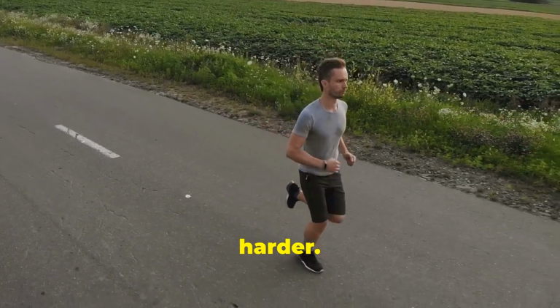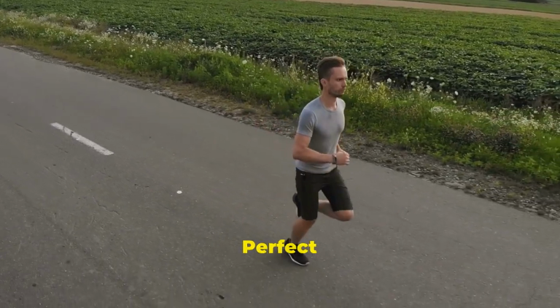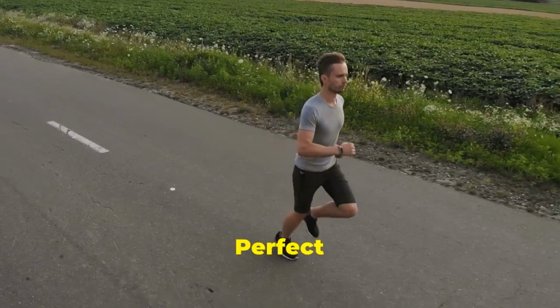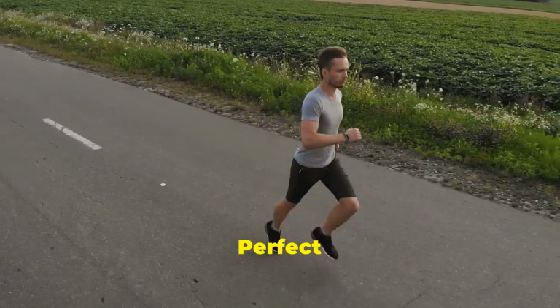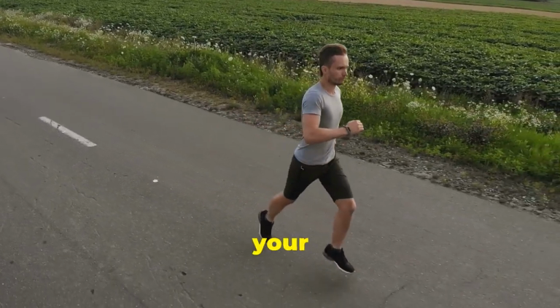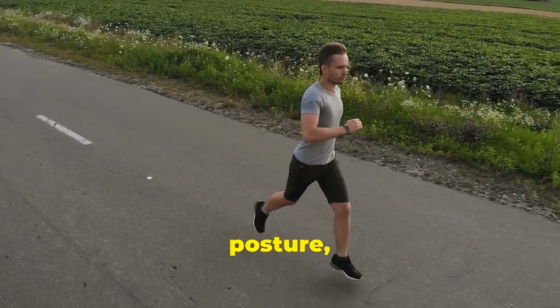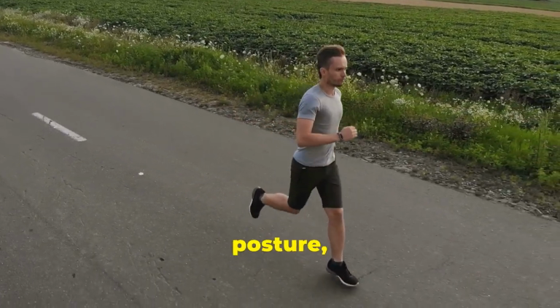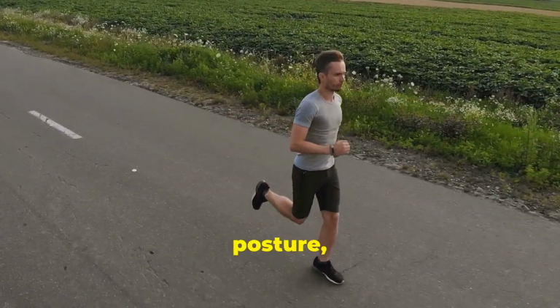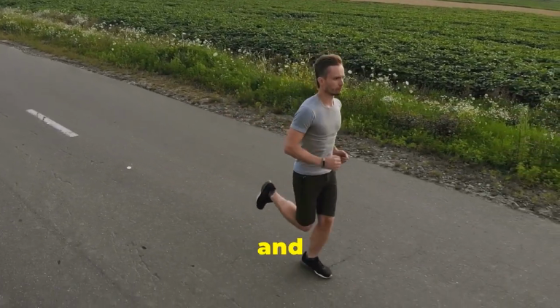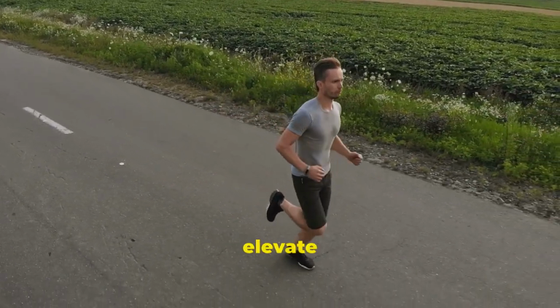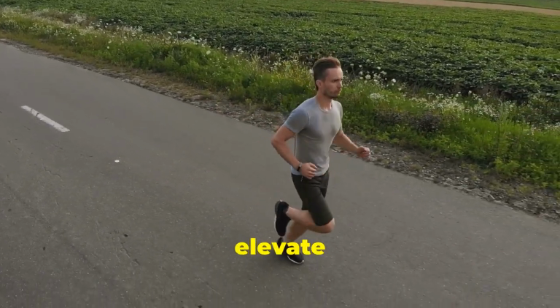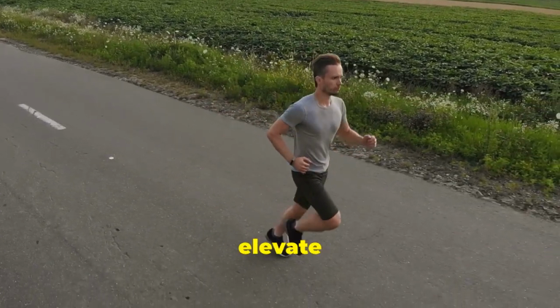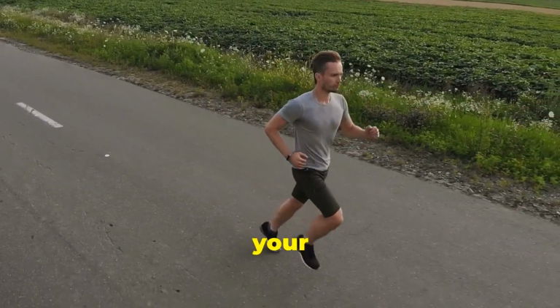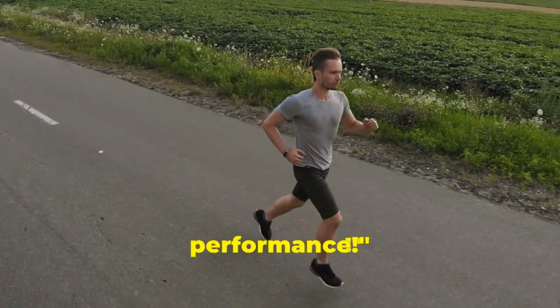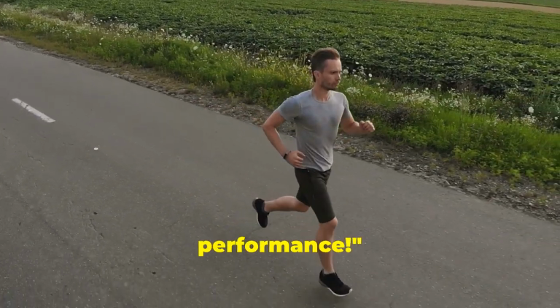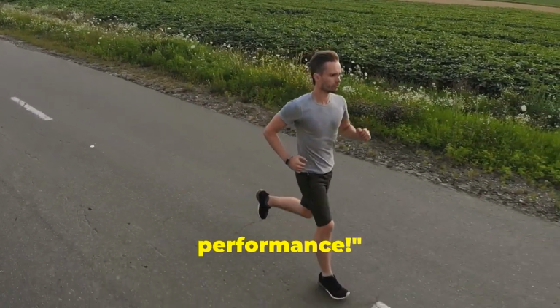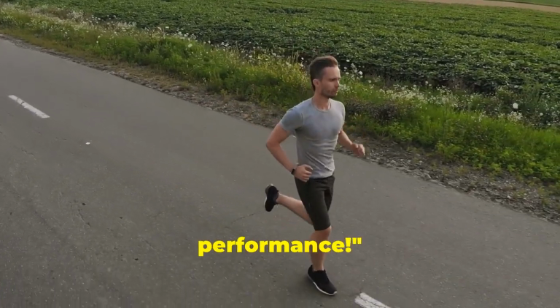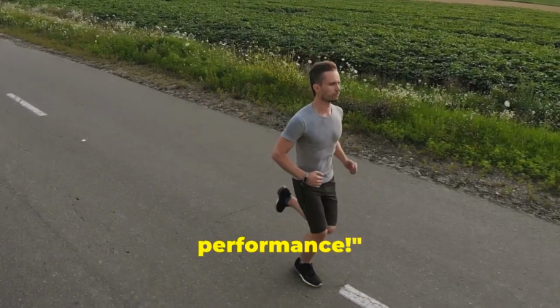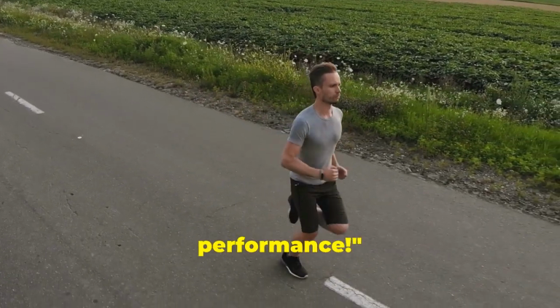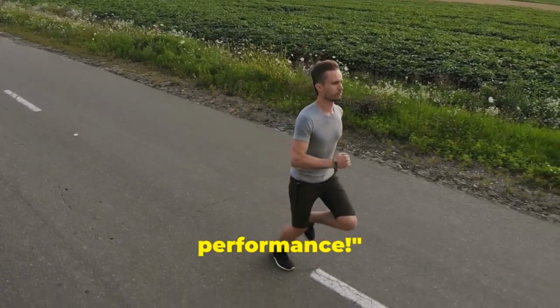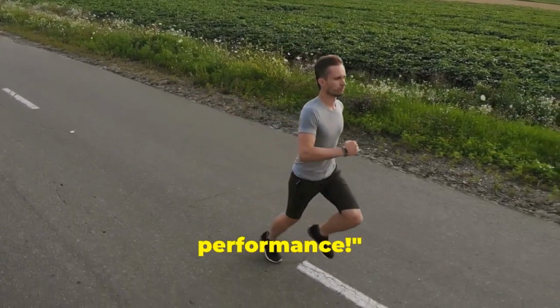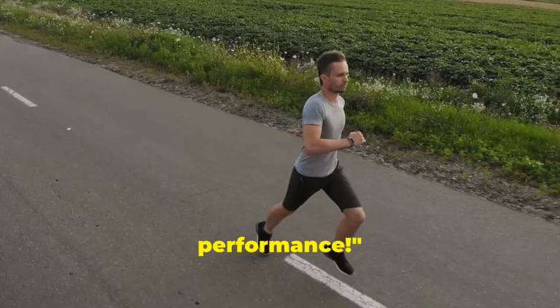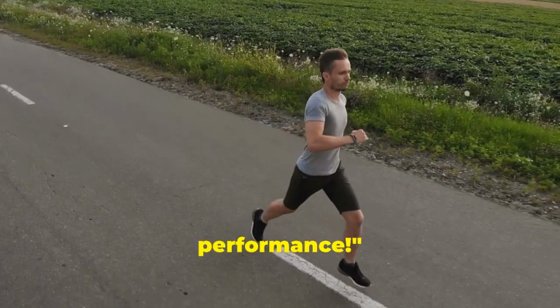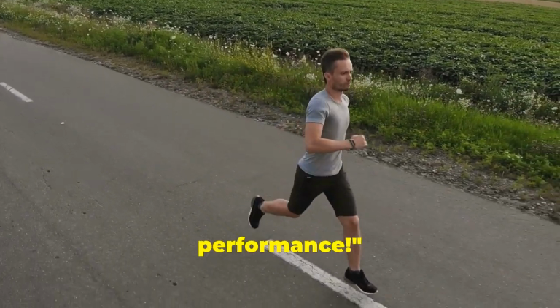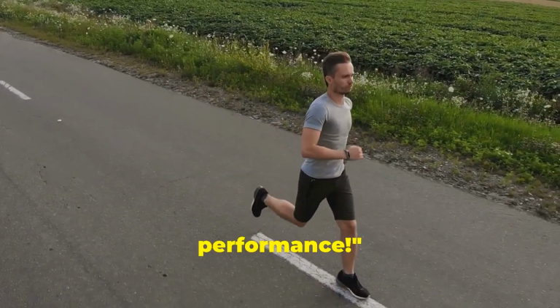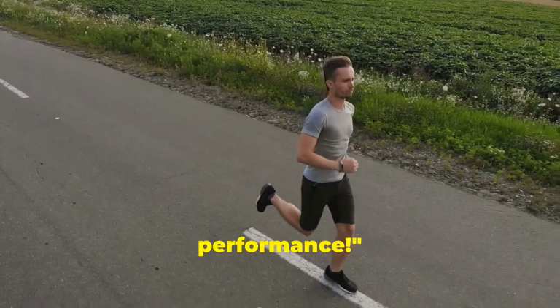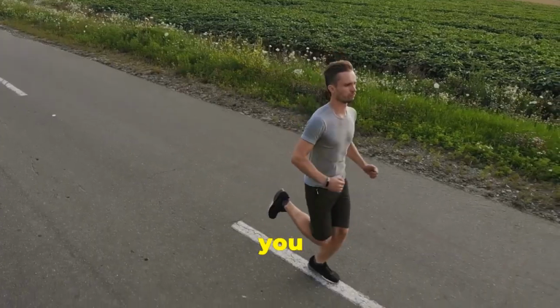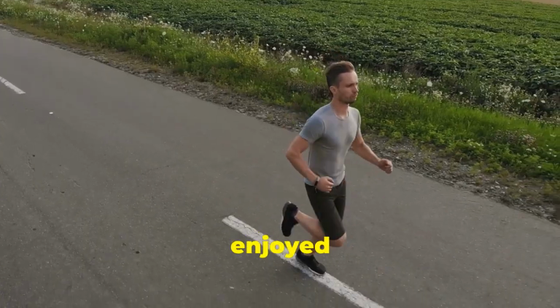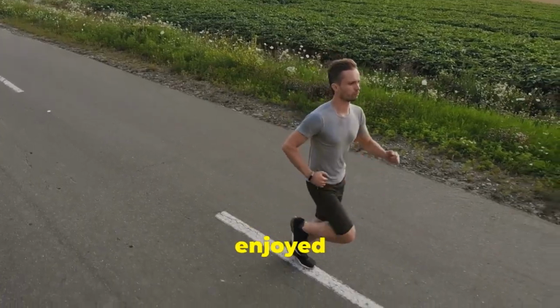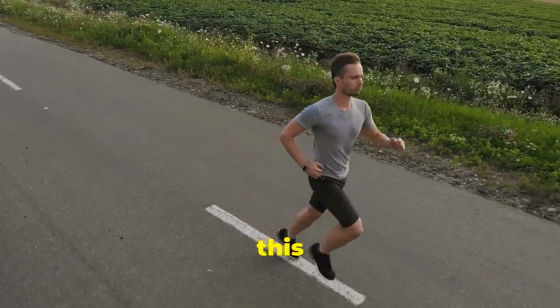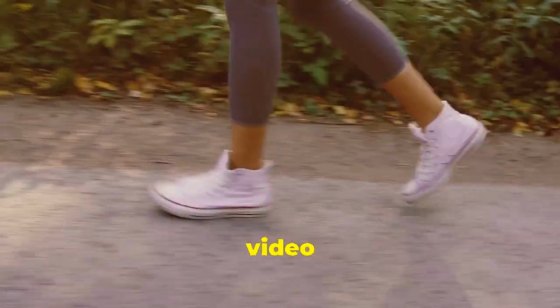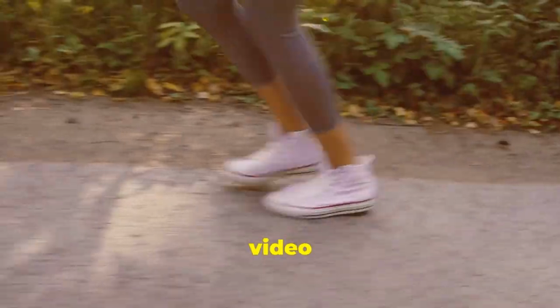Perfect your posture and elevate your runs. If you enjoyed this video, please leave comments and subscribe for more content.